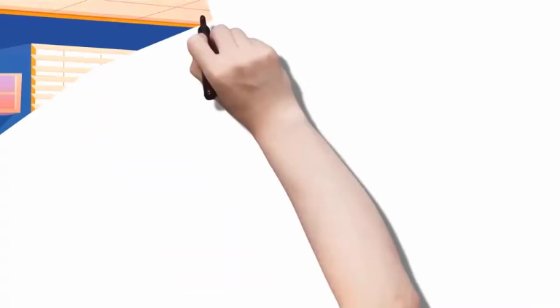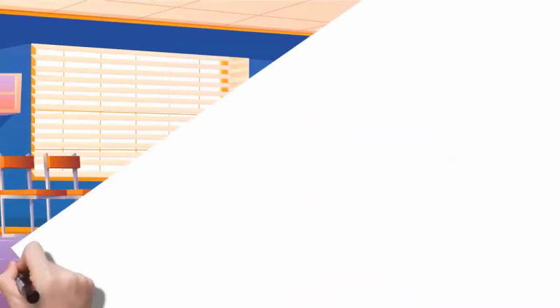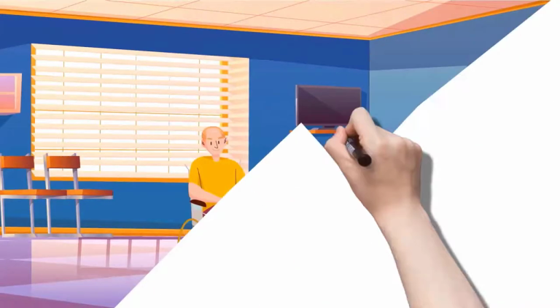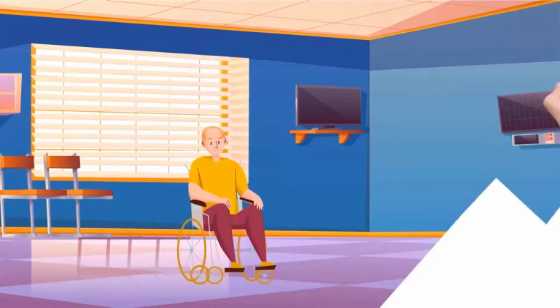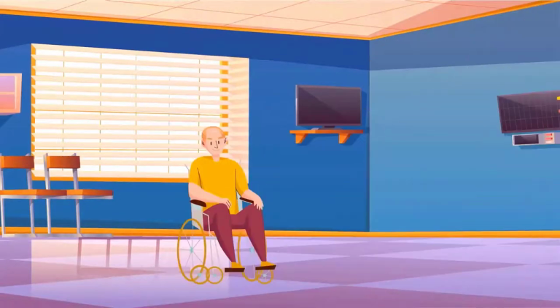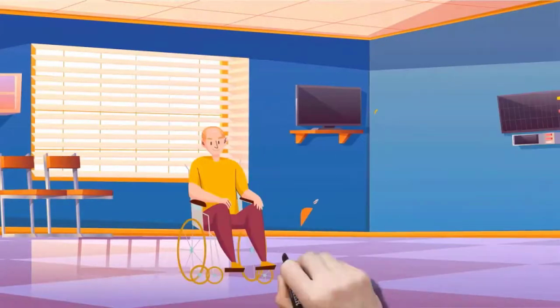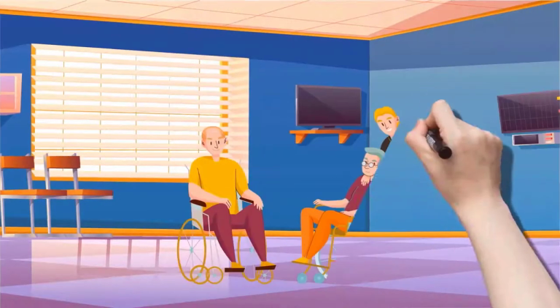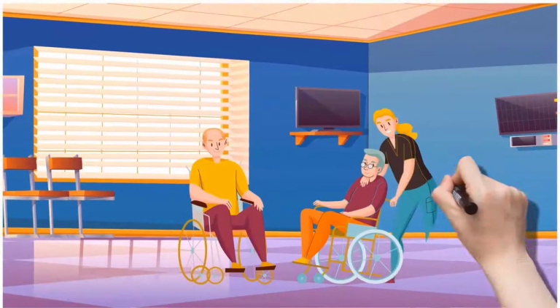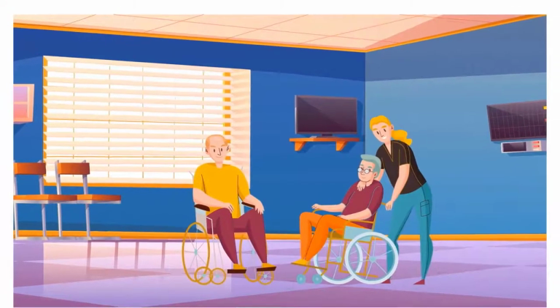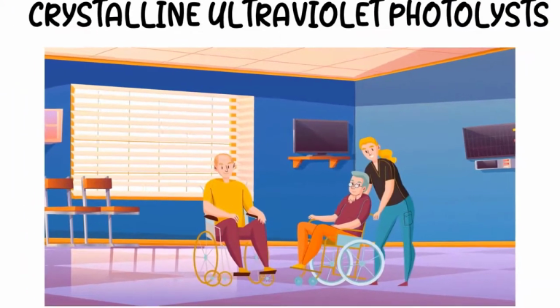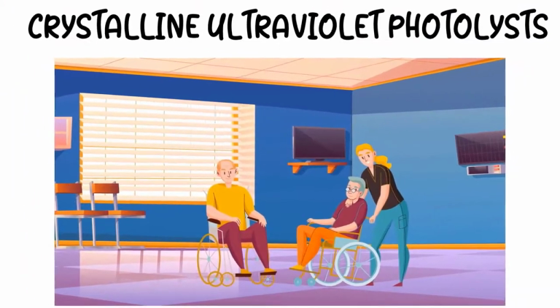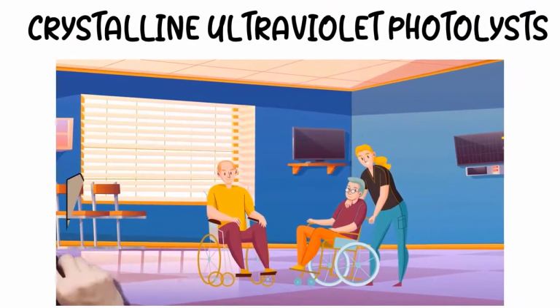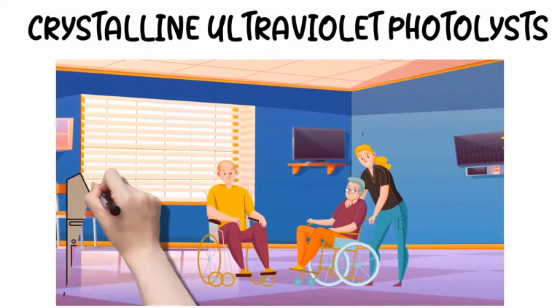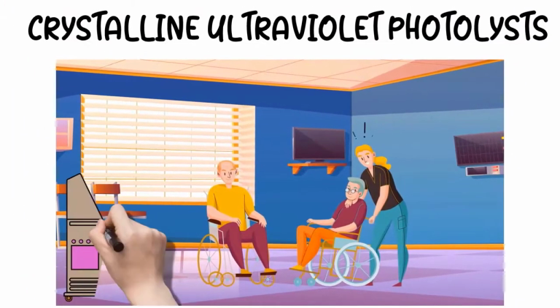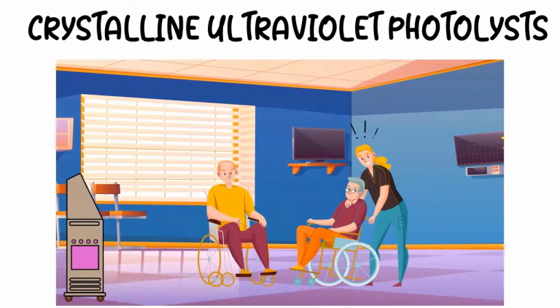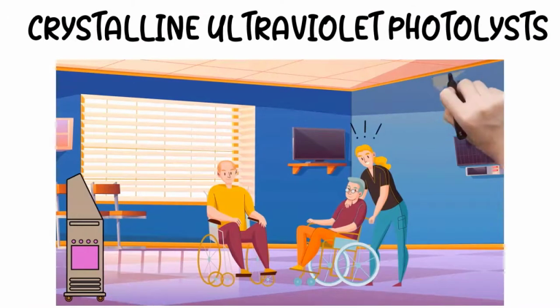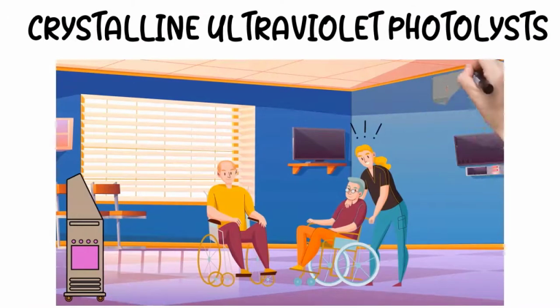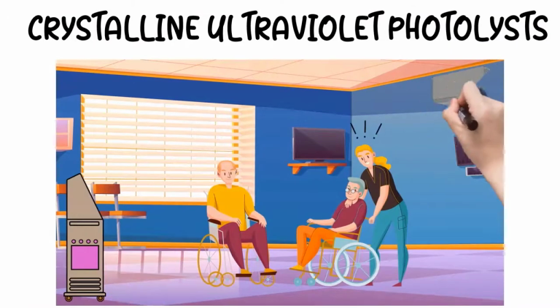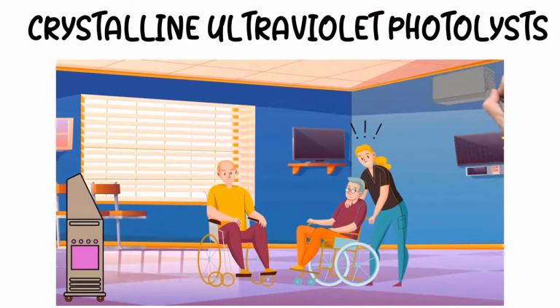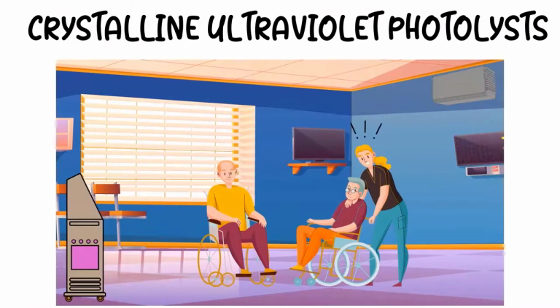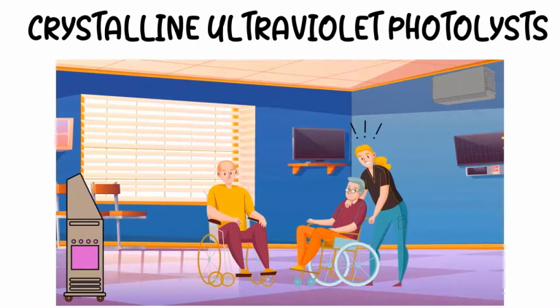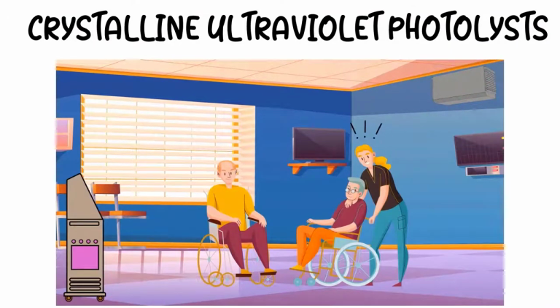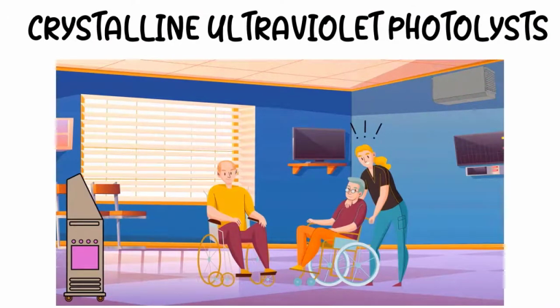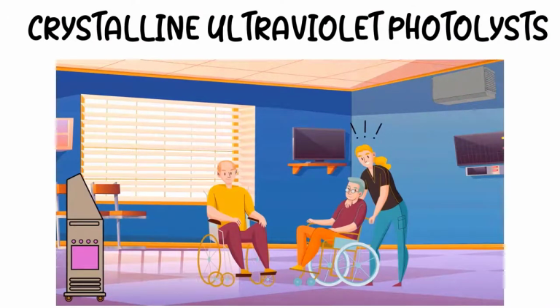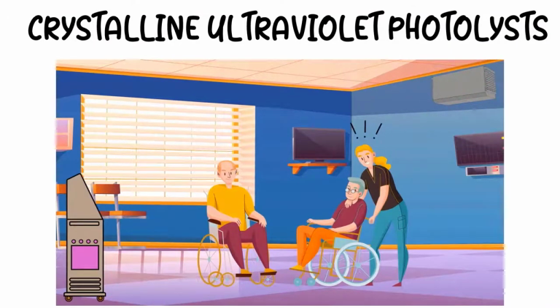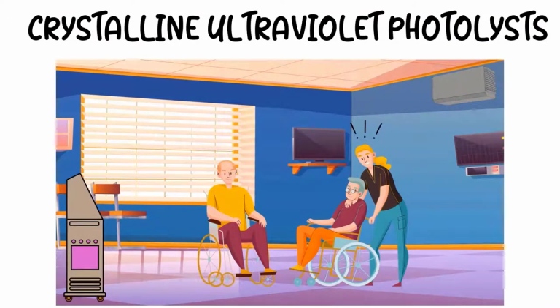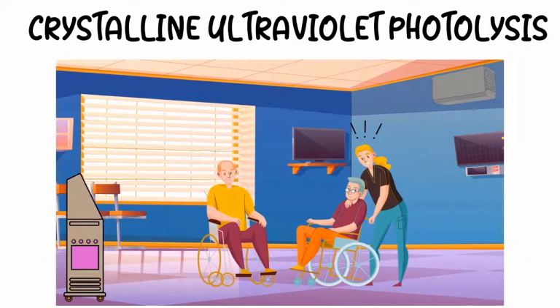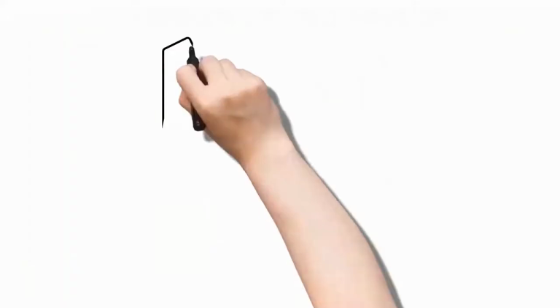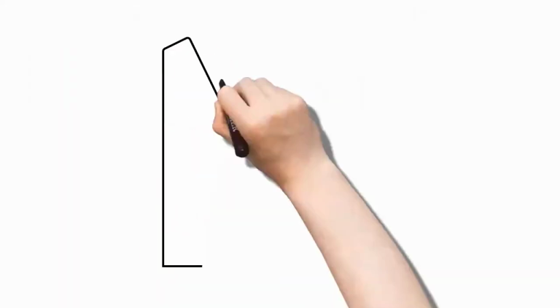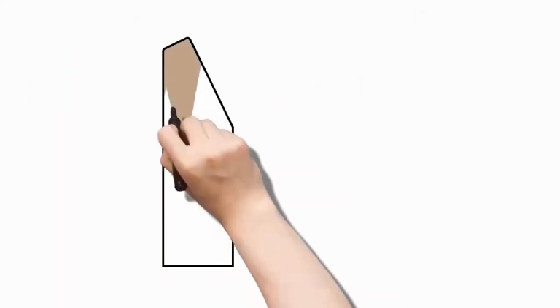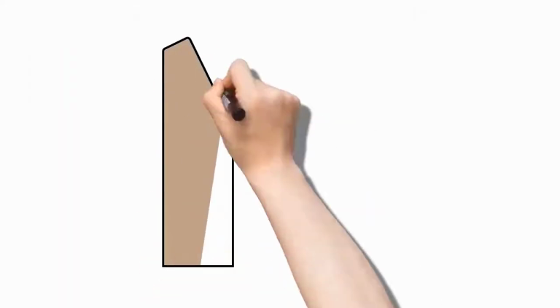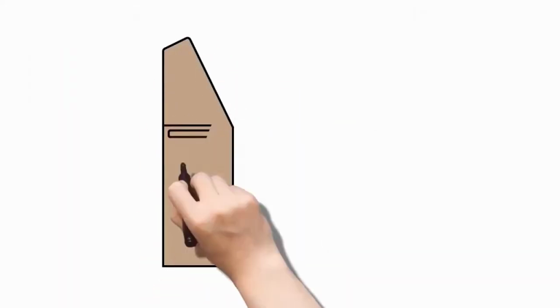It's called crystalline ultraviolet photolysis, developed and patented by Aerobiotics. Here's how it works.